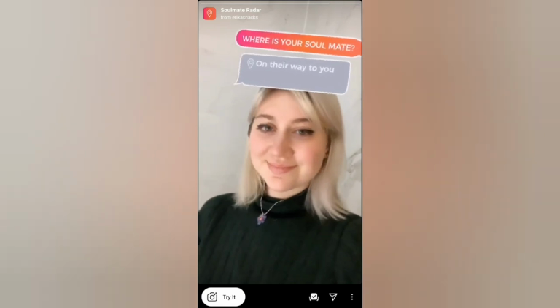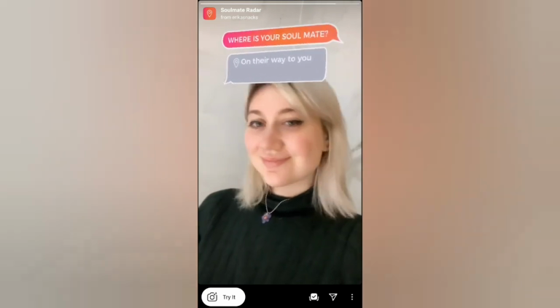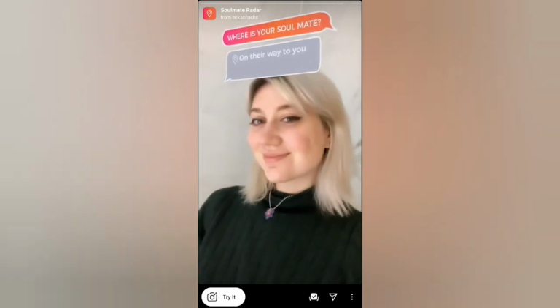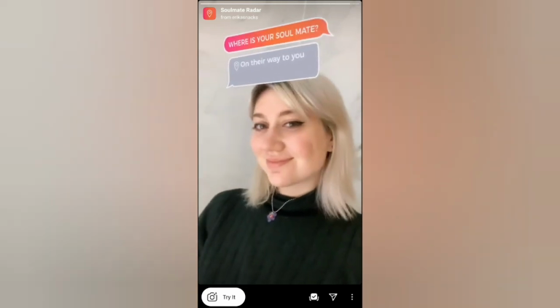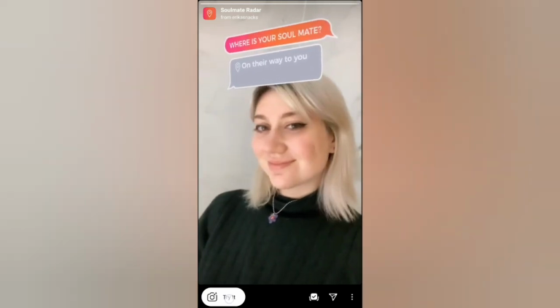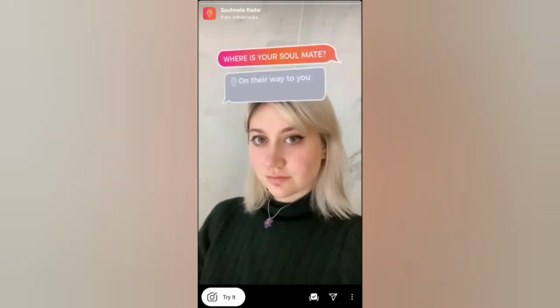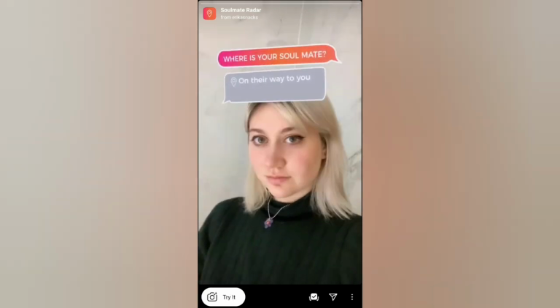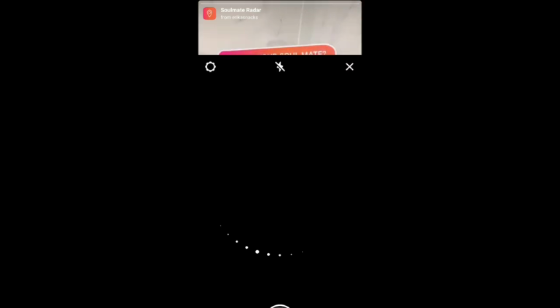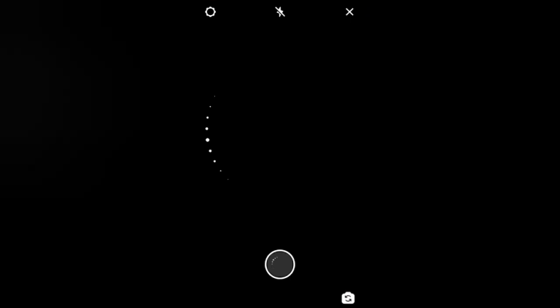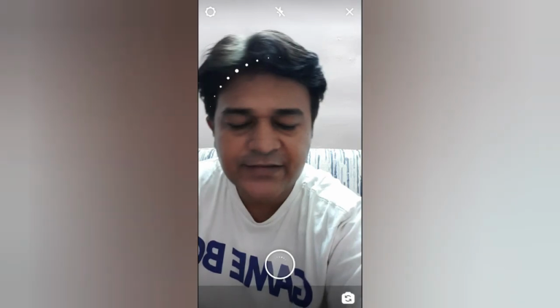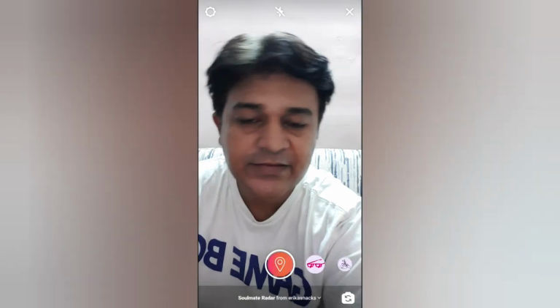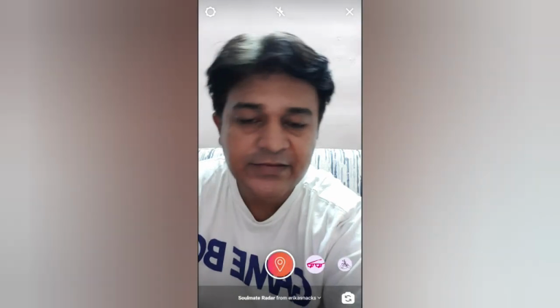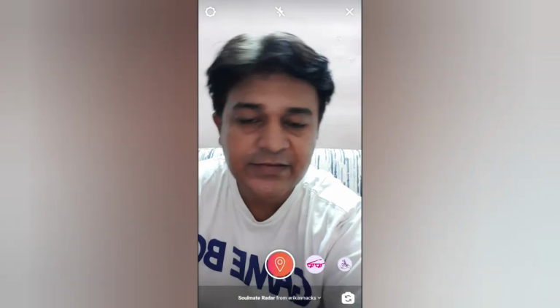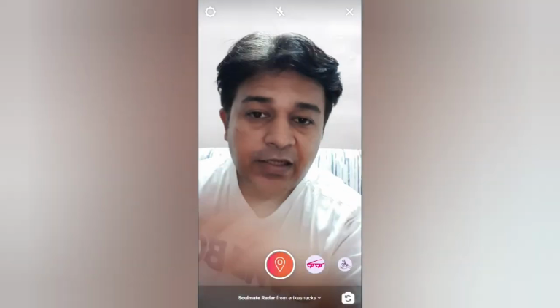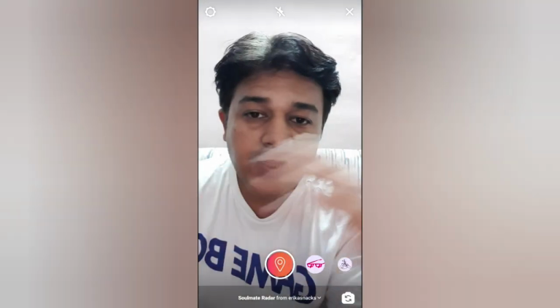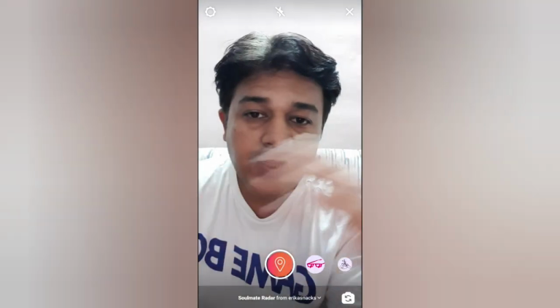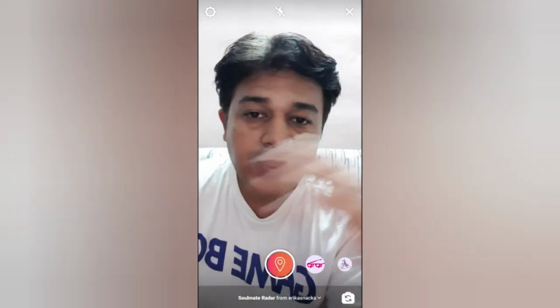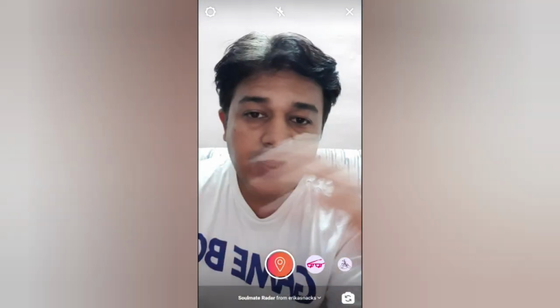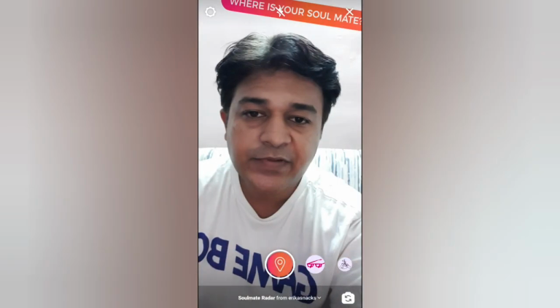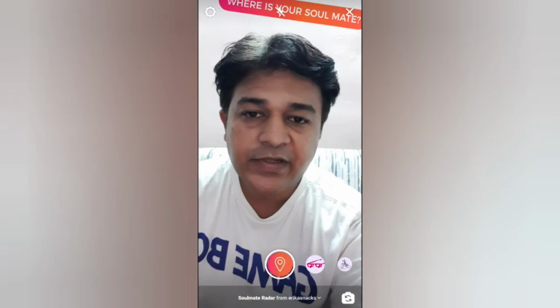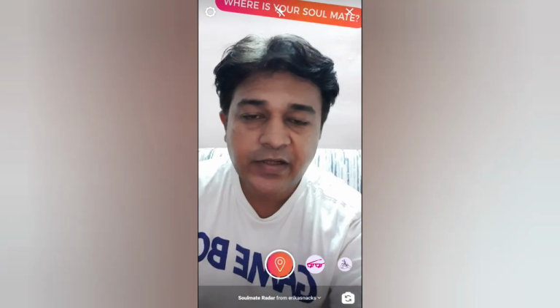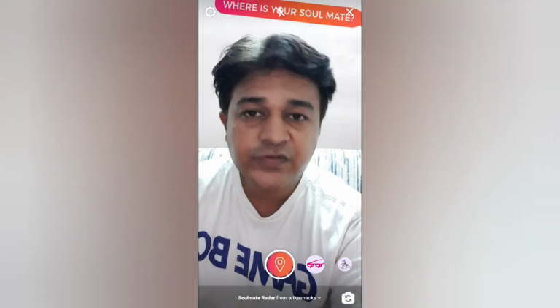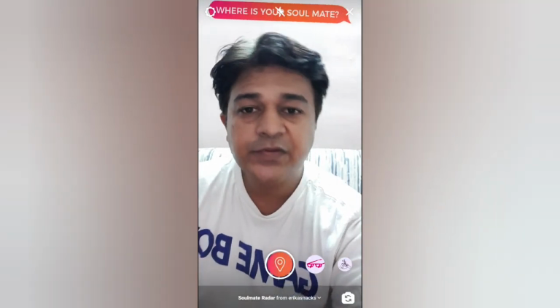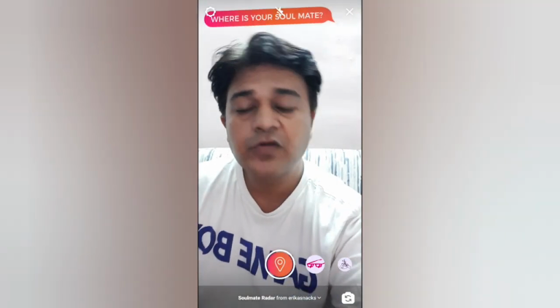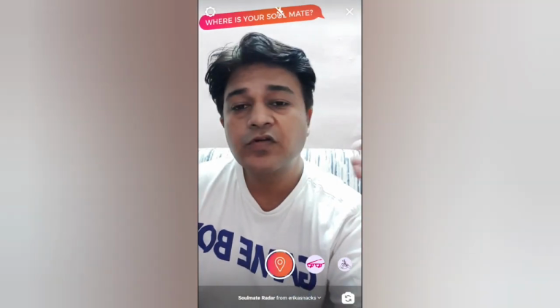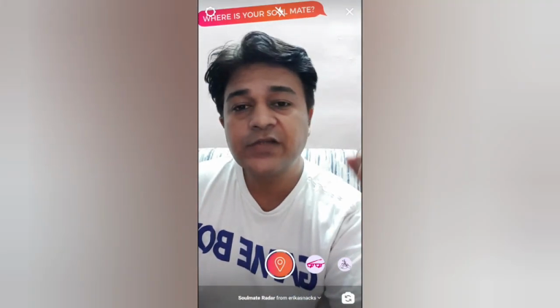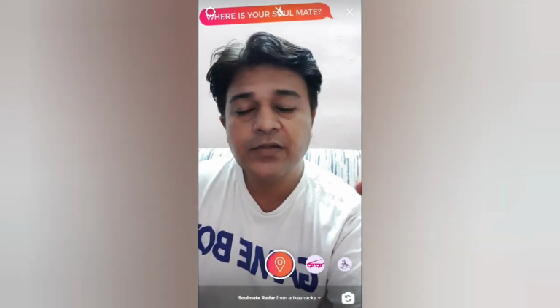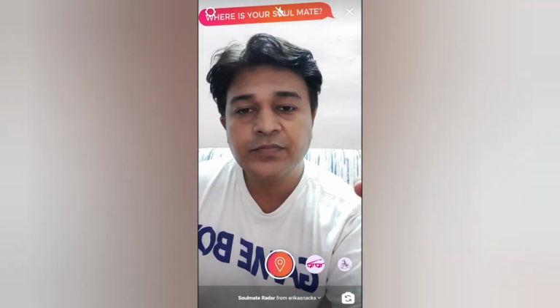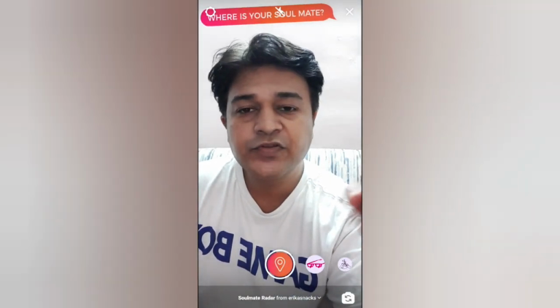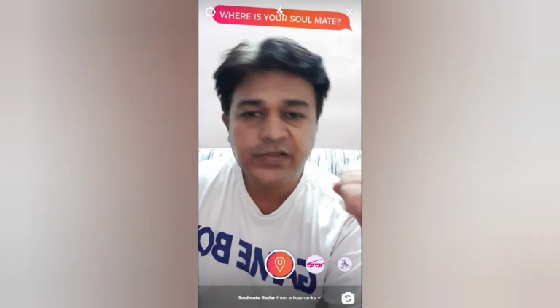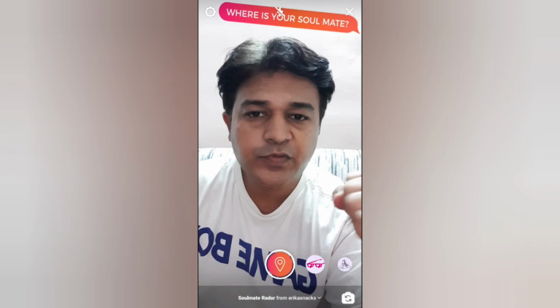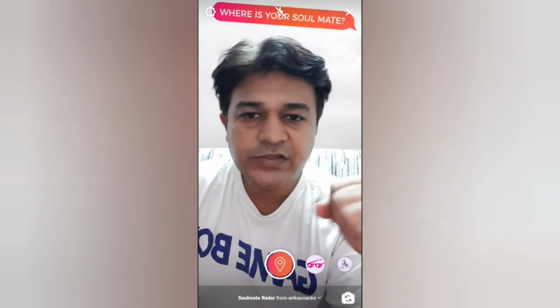That's it guys — that's how you can get and use this filter on Instagram. Thanks for watching the video, see you in the next one!